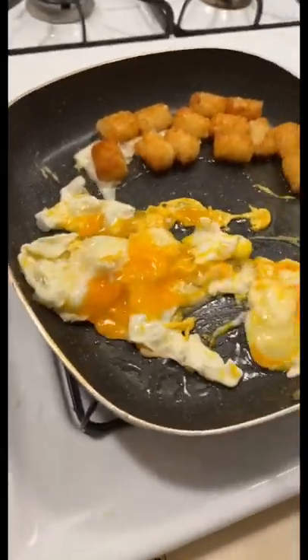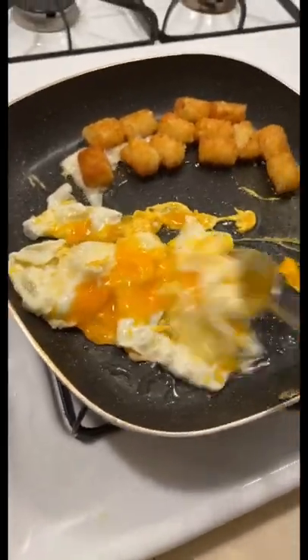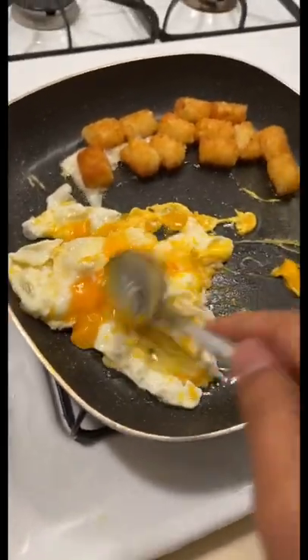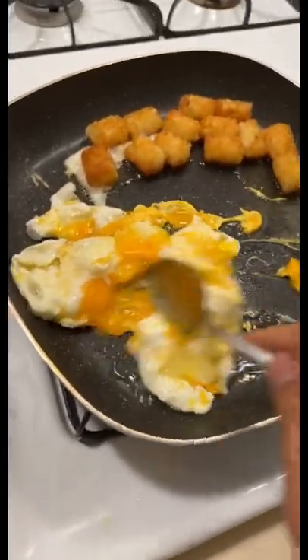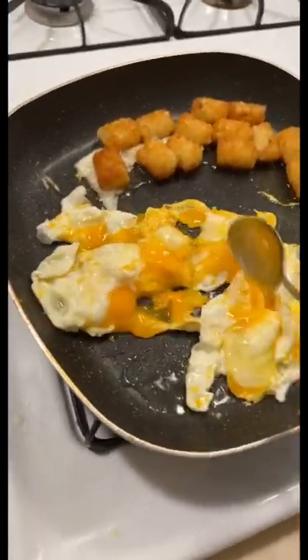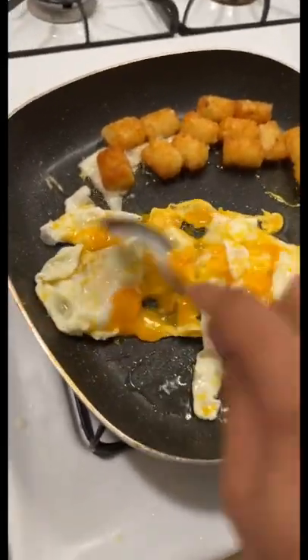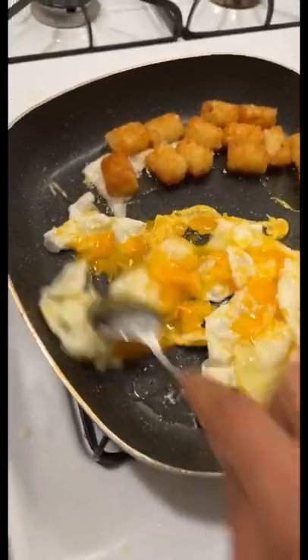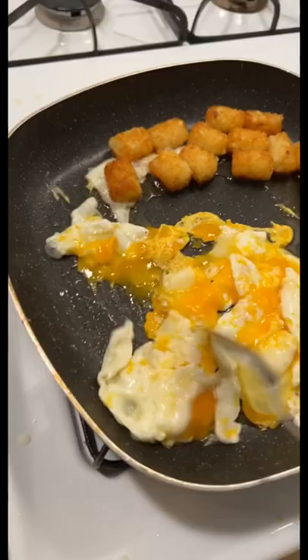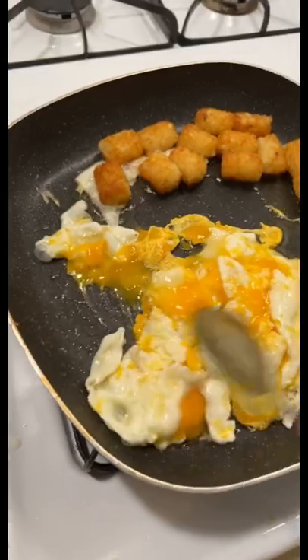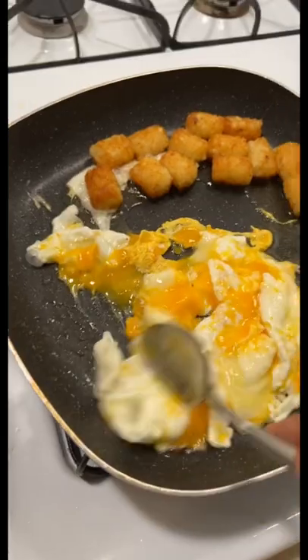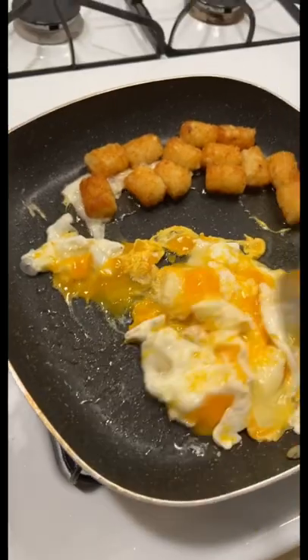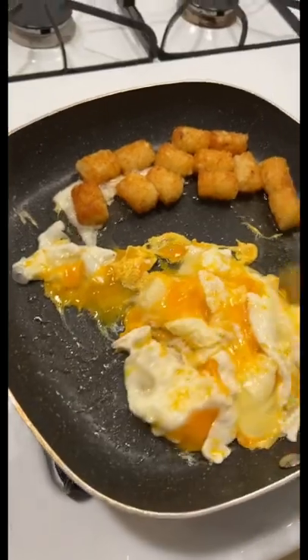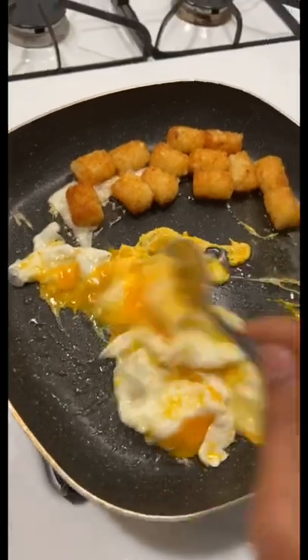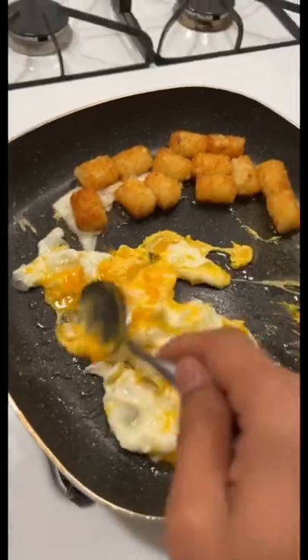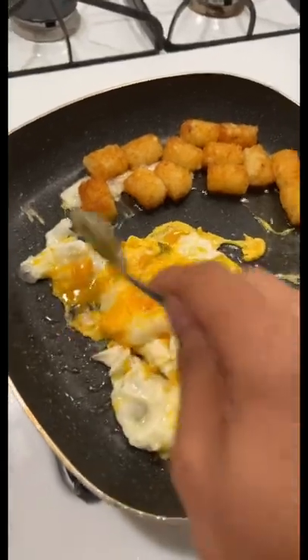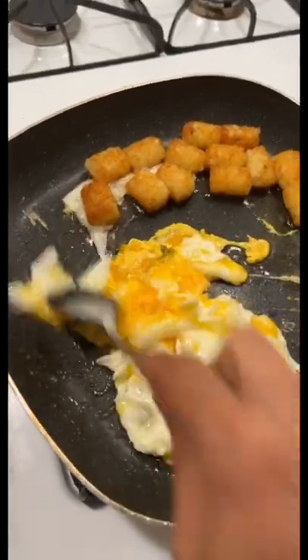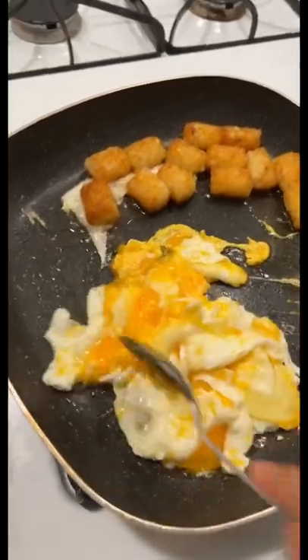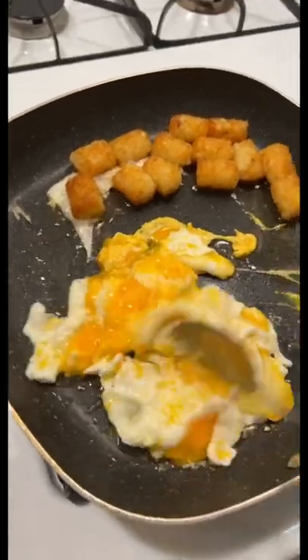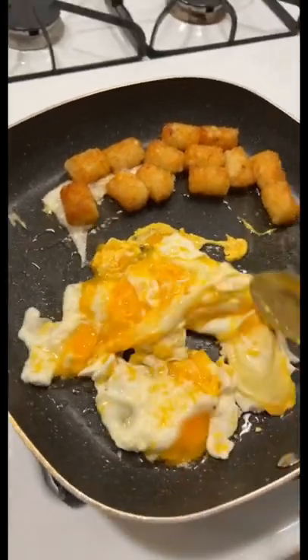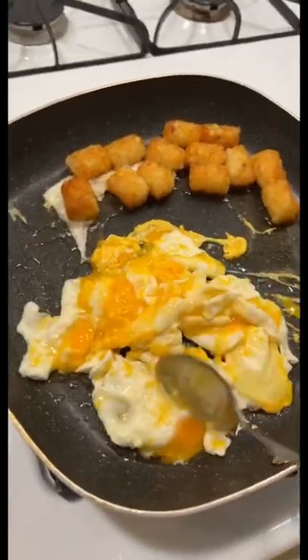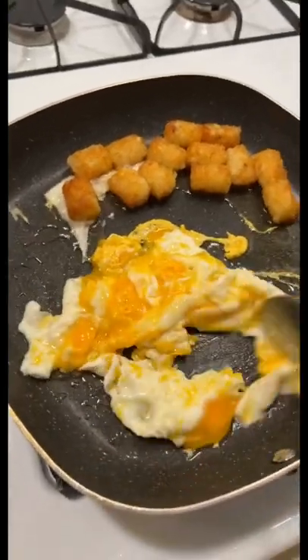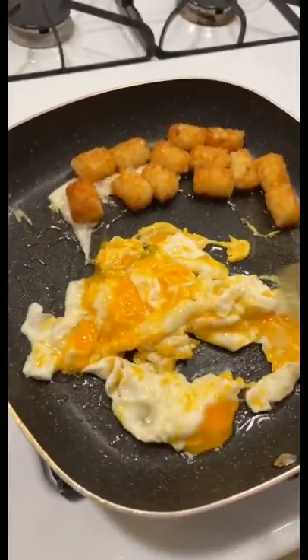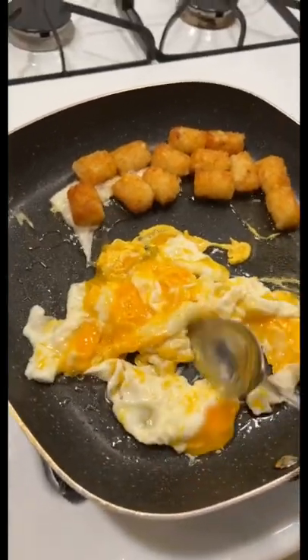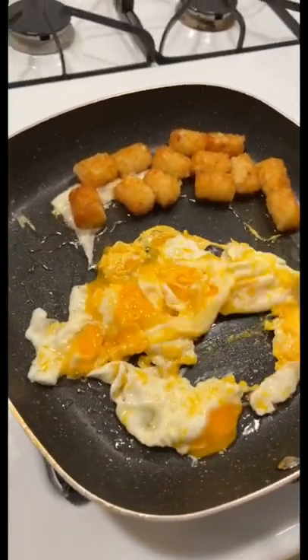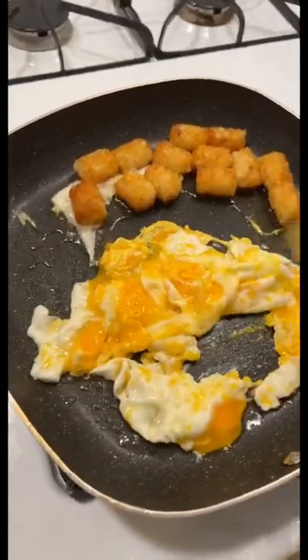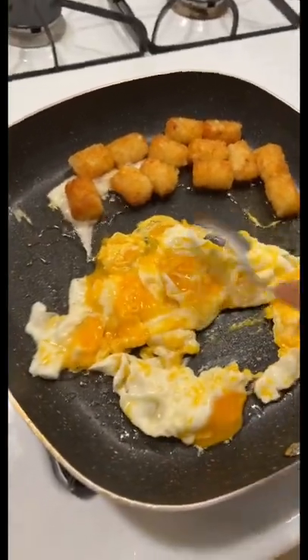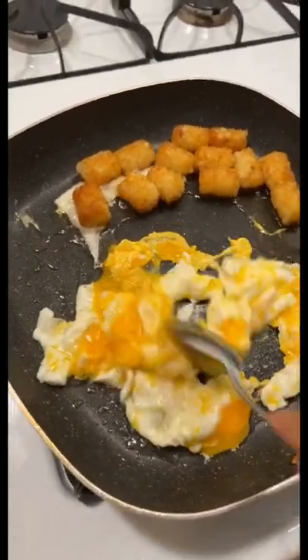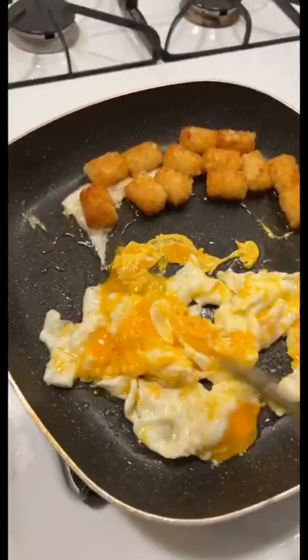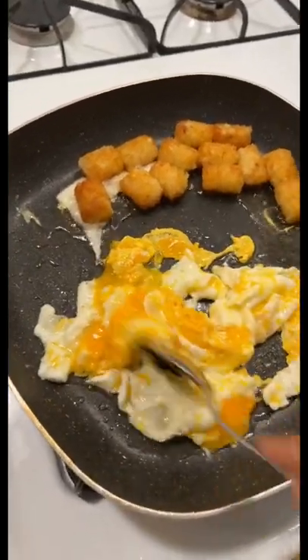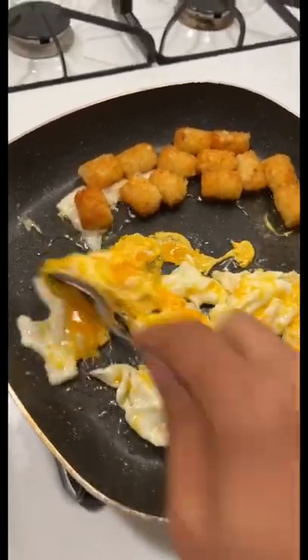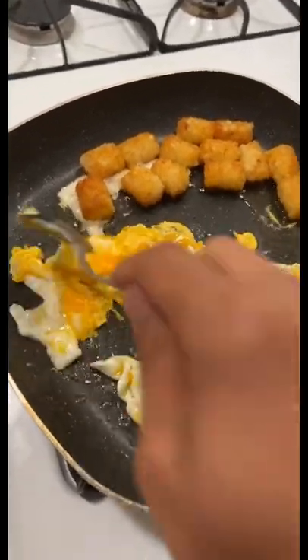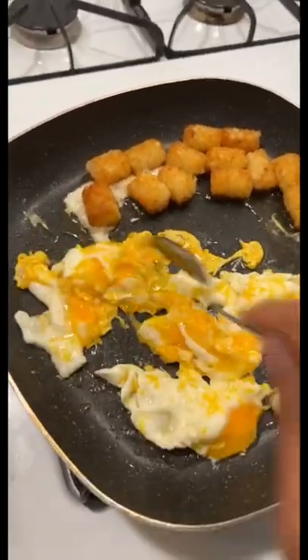You can mix it, you can do sunny side up, however you like. I like scrambled eggs.